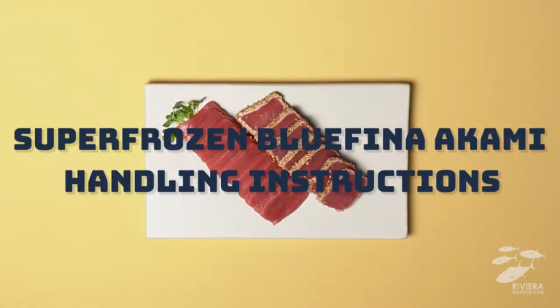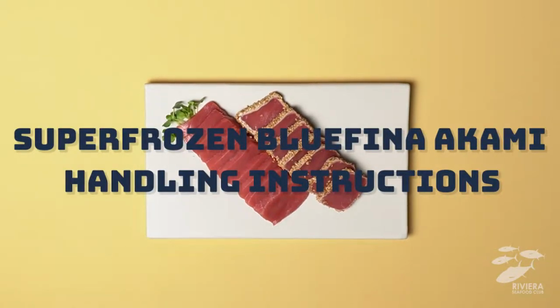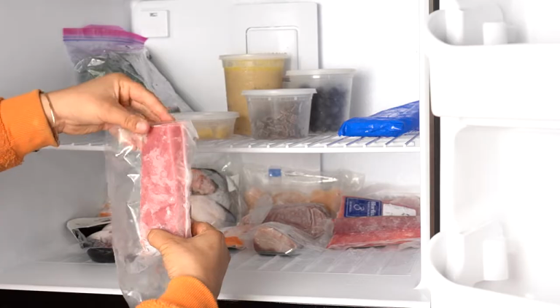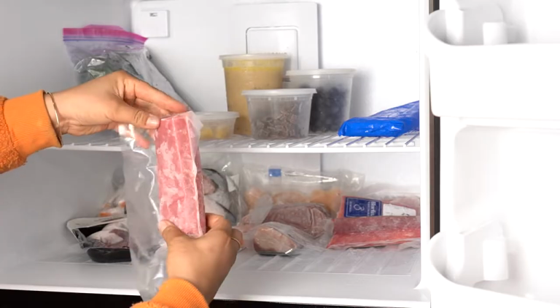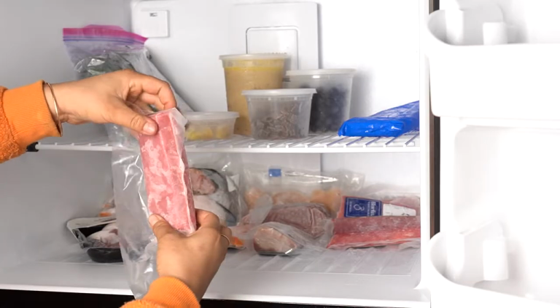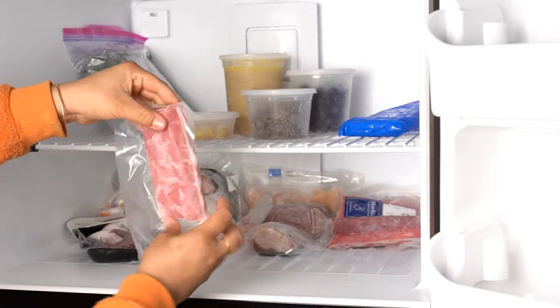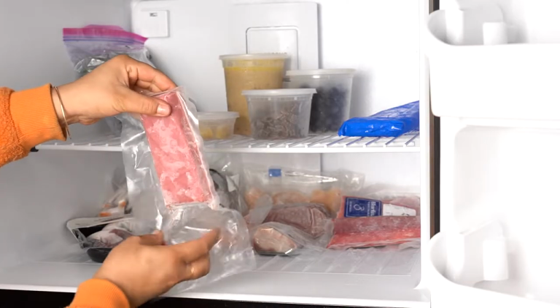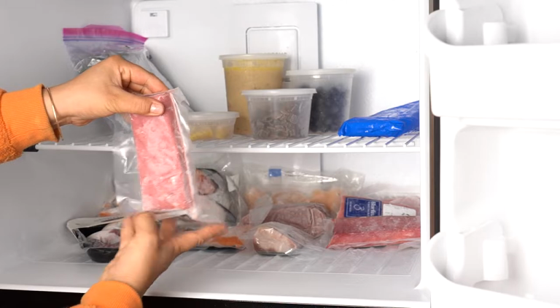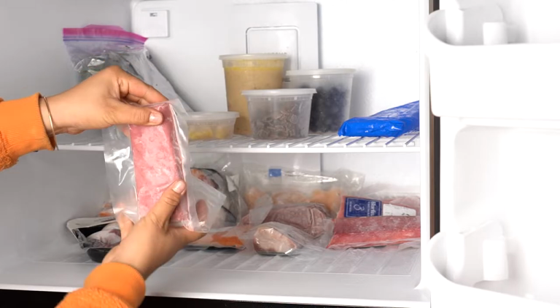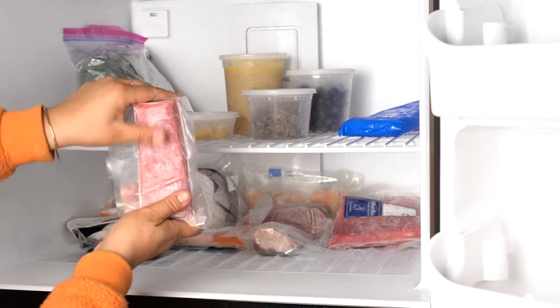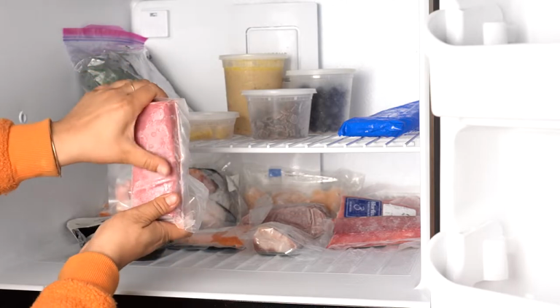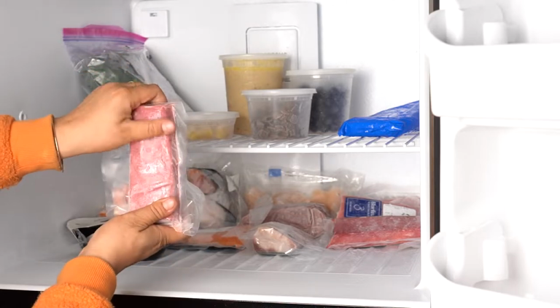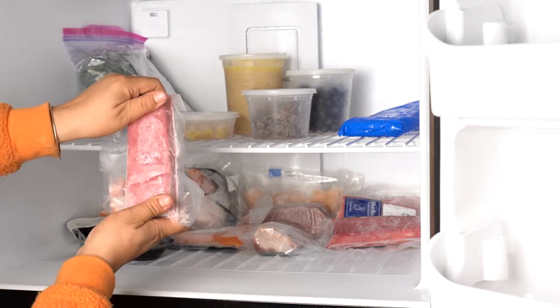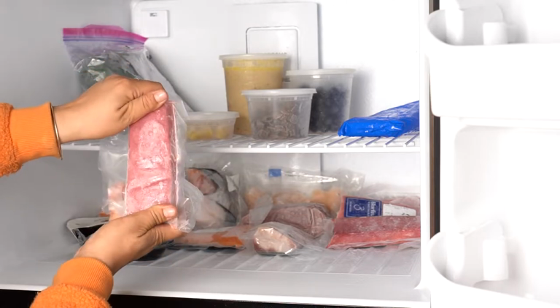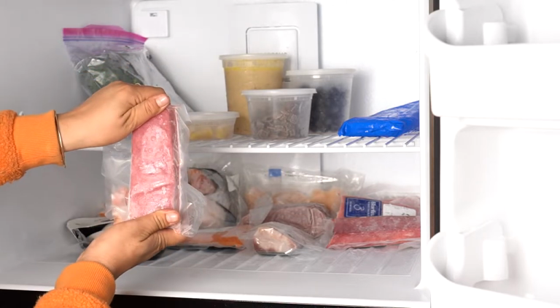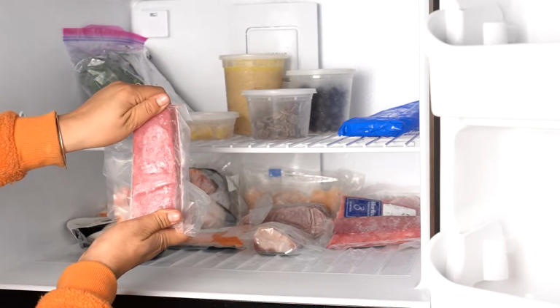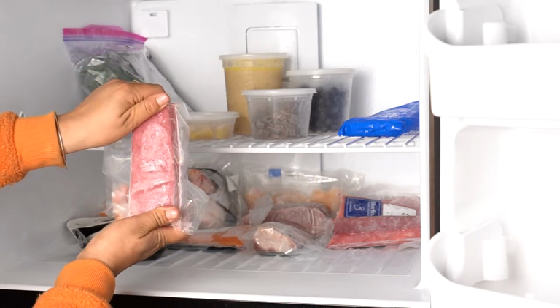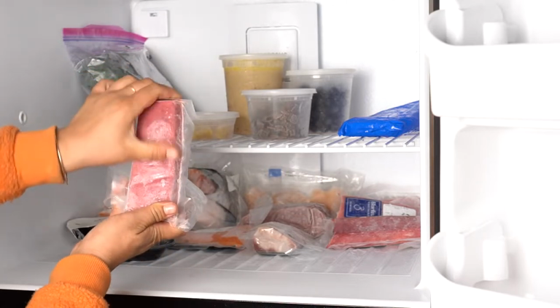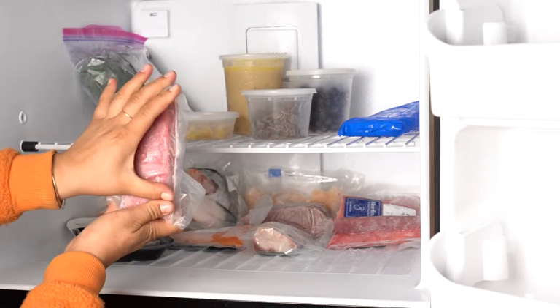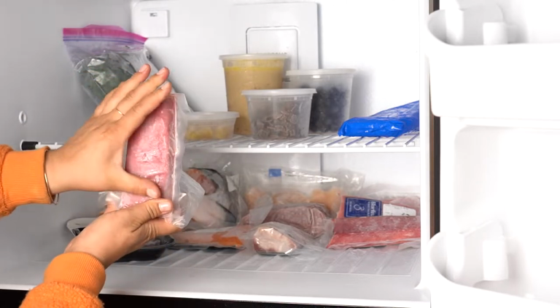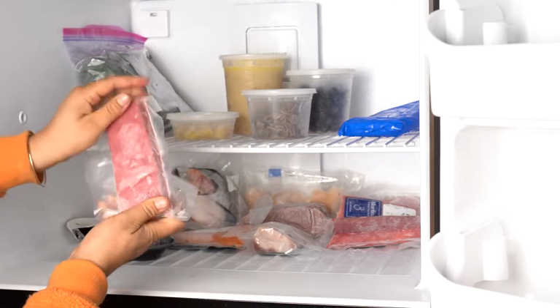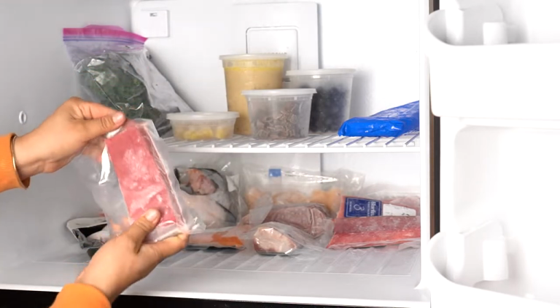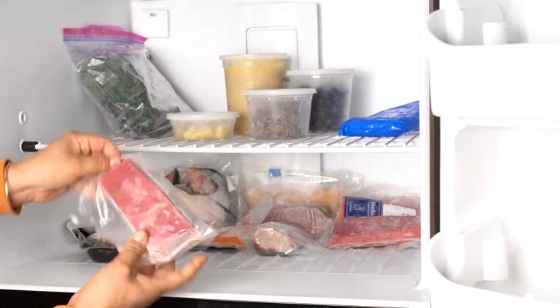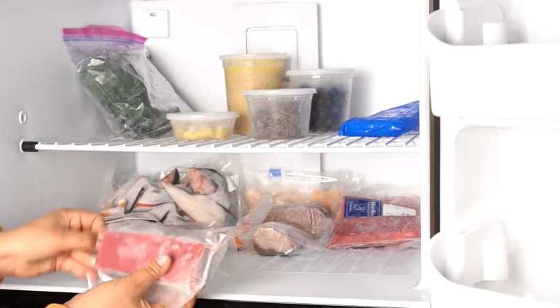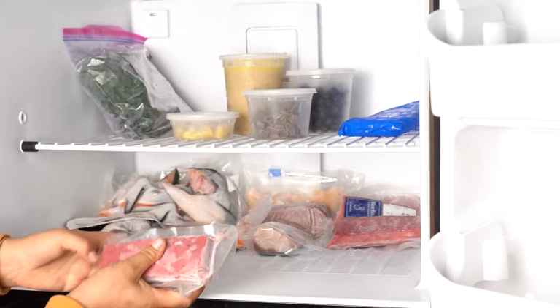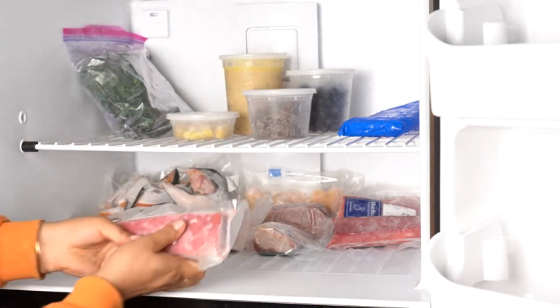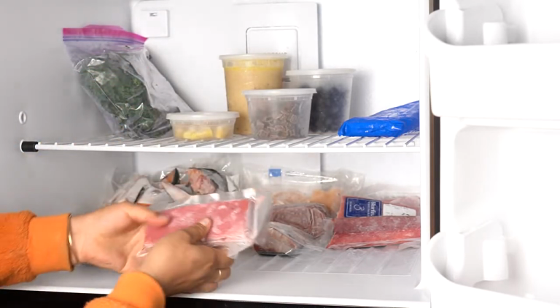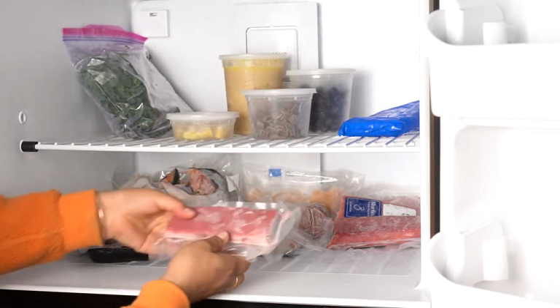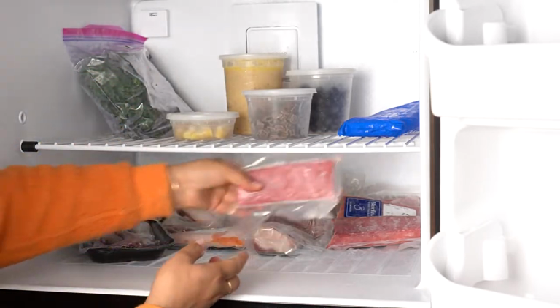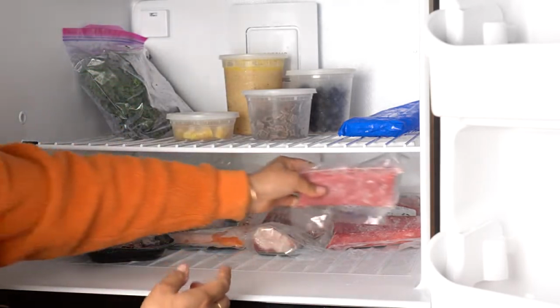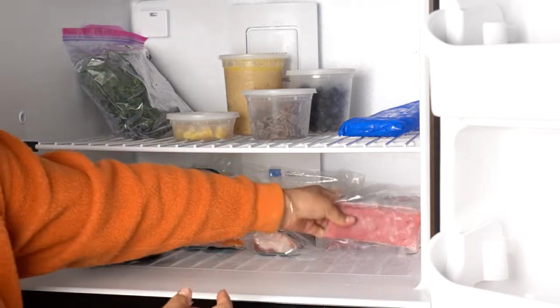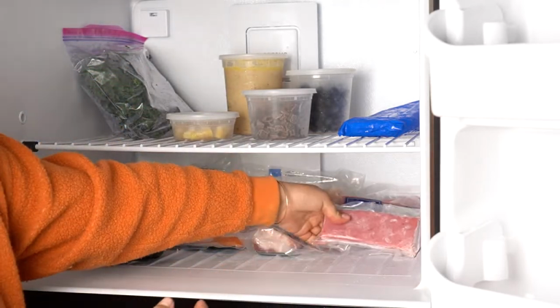If you're not going to use immediately, place in the freezer, preferably in the back where it is coldest.